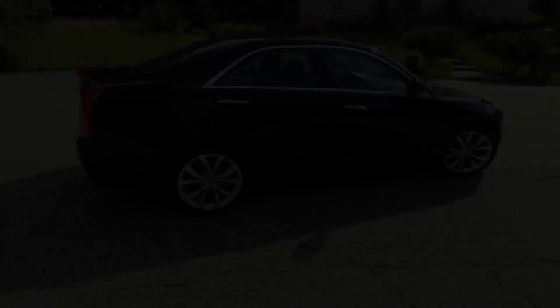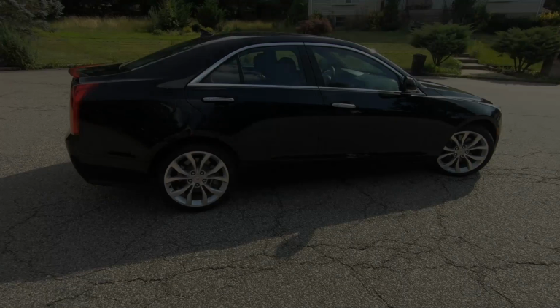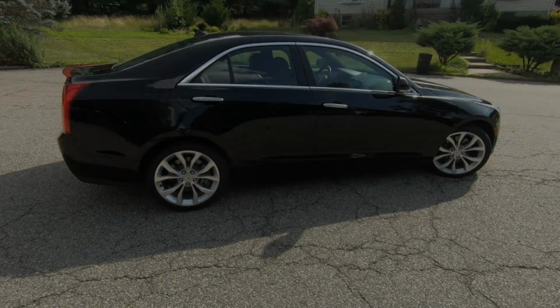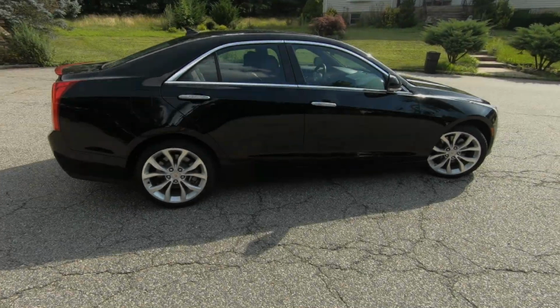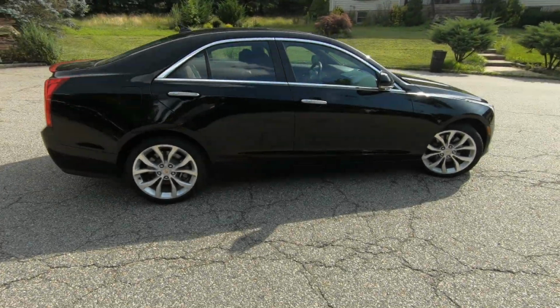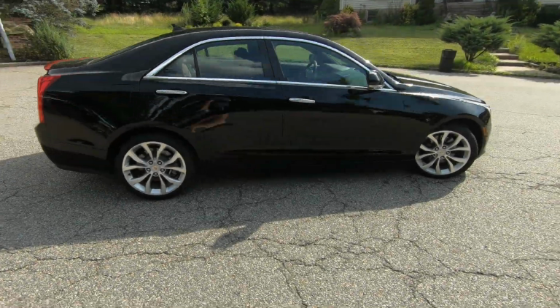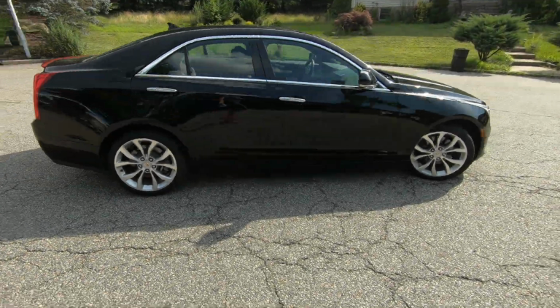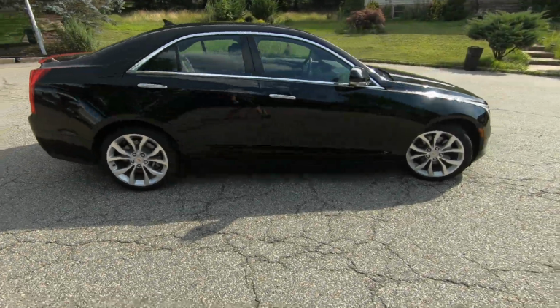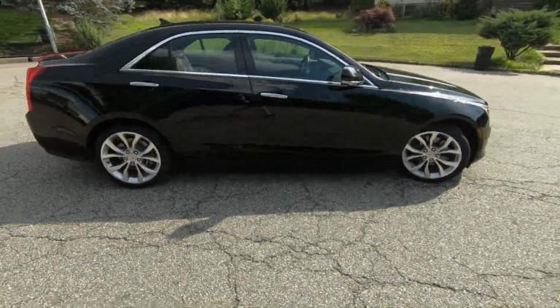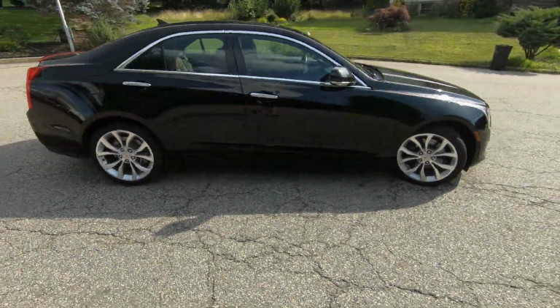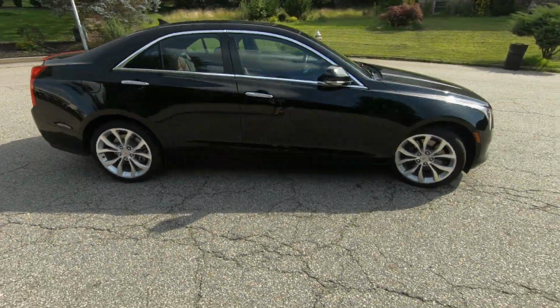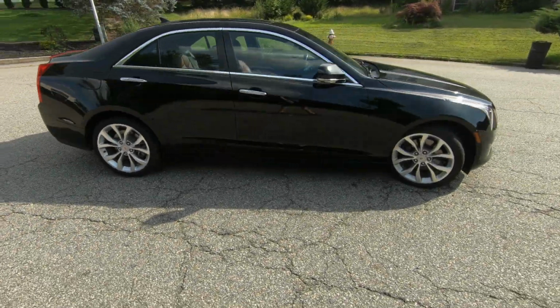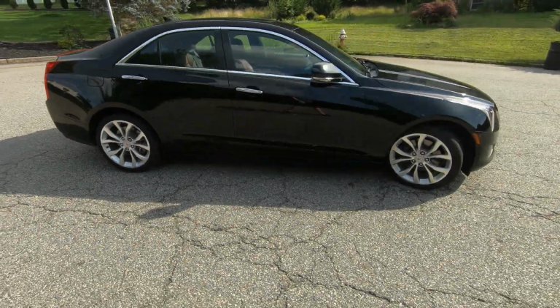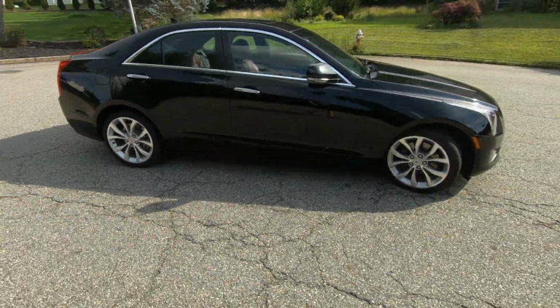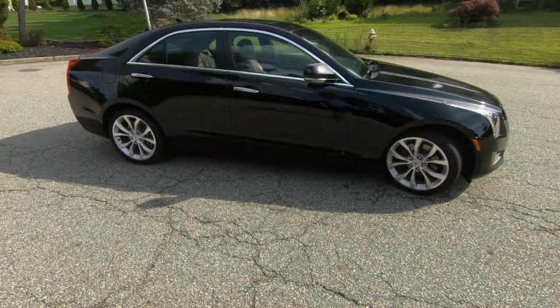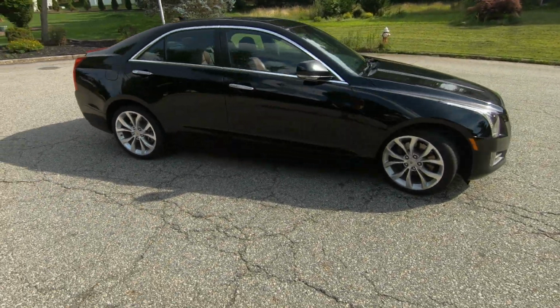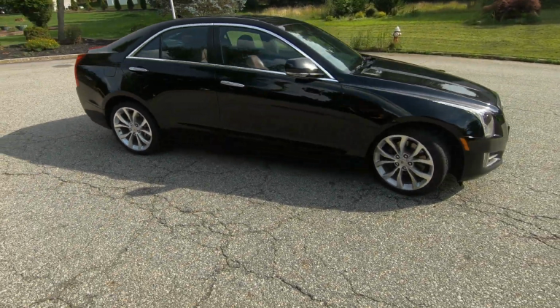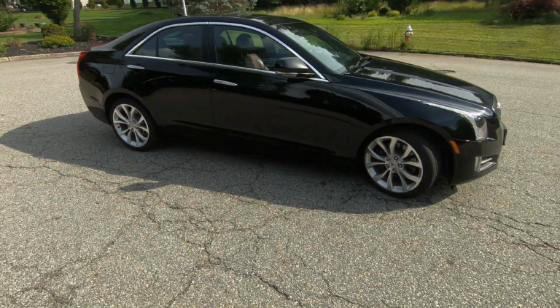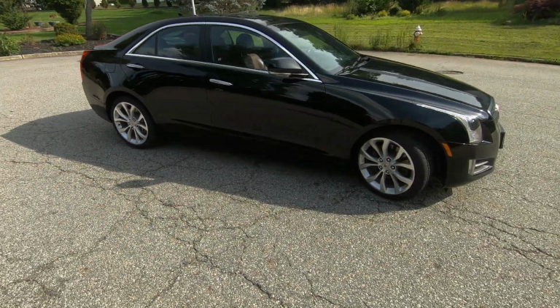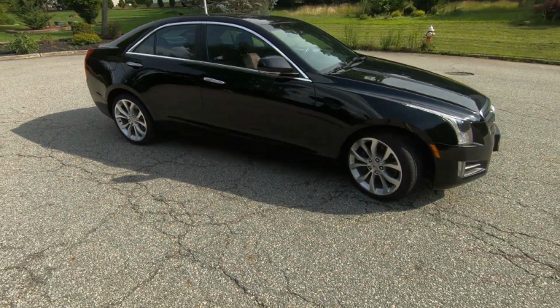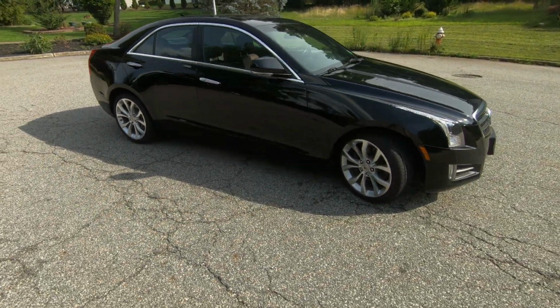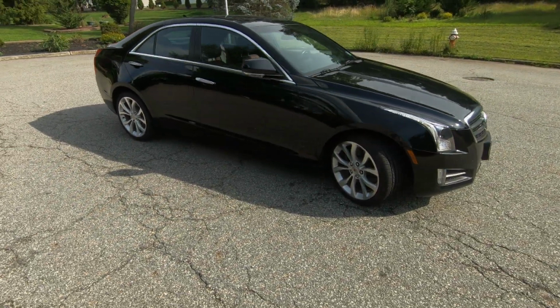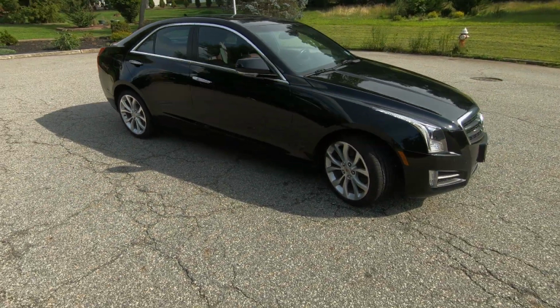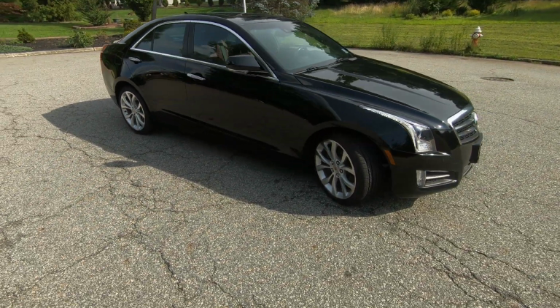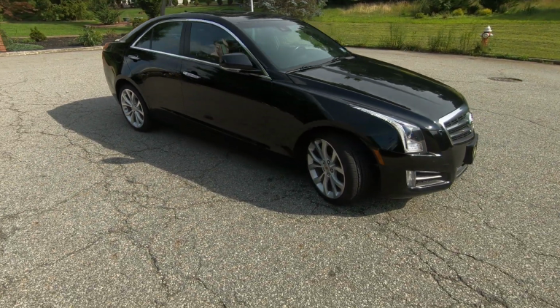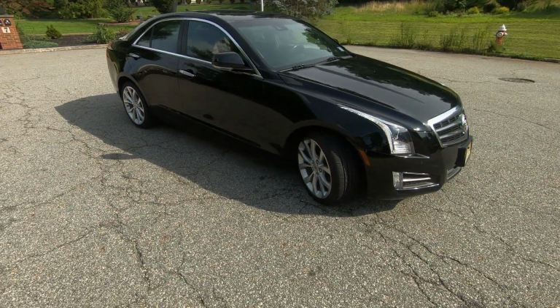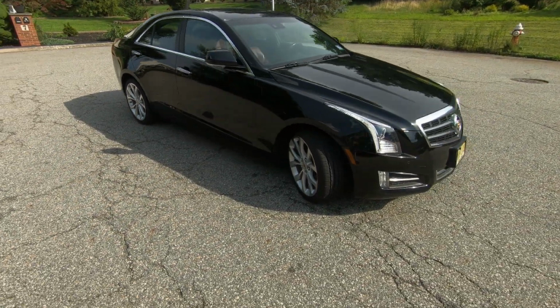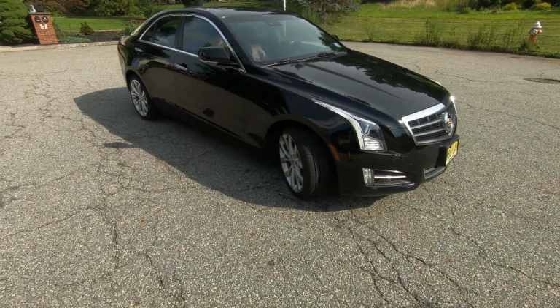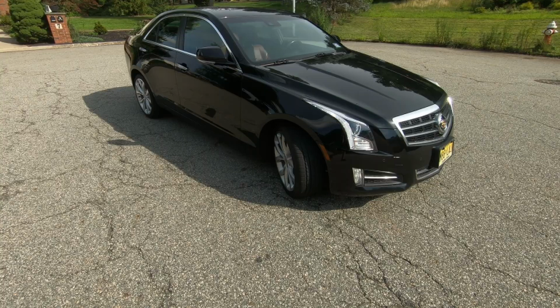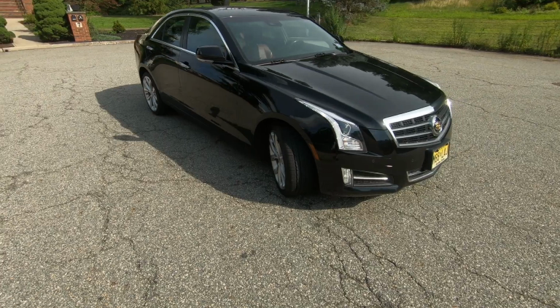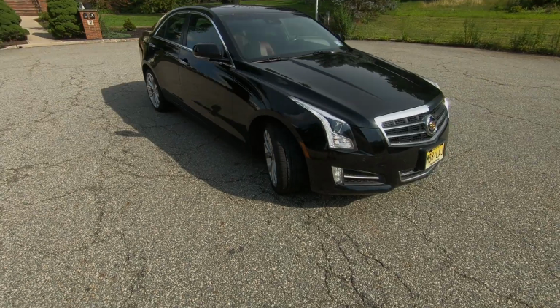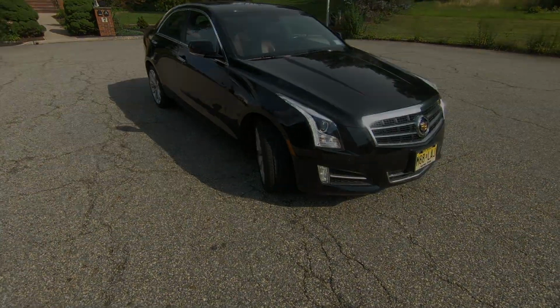Today I'm going to demonstrate how to do an oil change on a Cadillac ATS with the 3.6 liter V6.